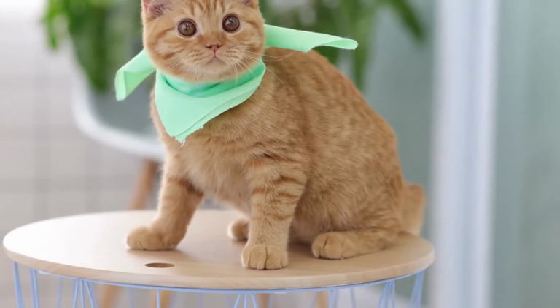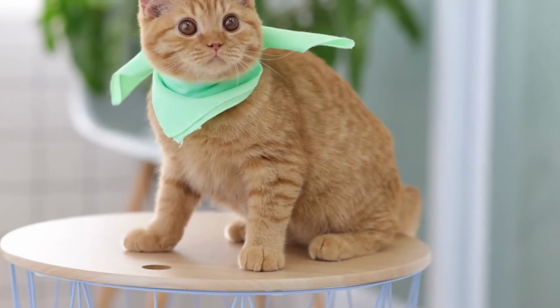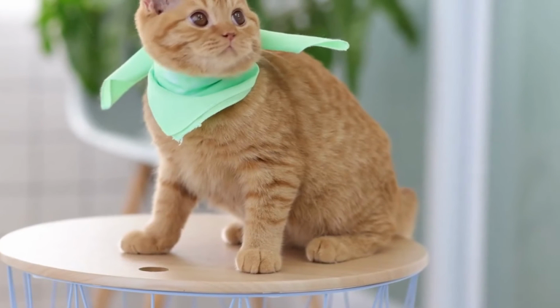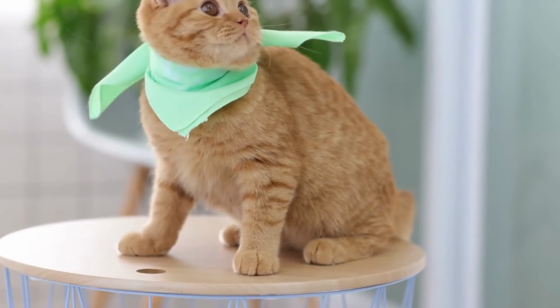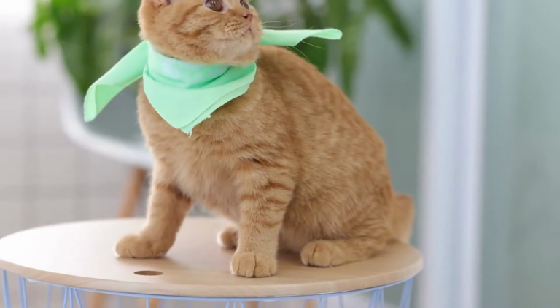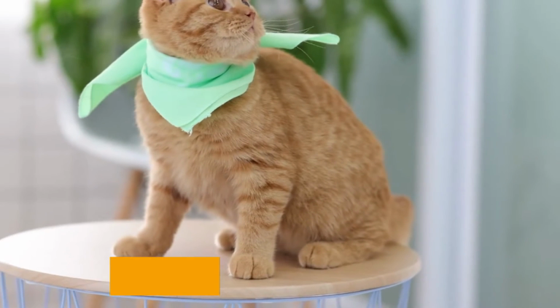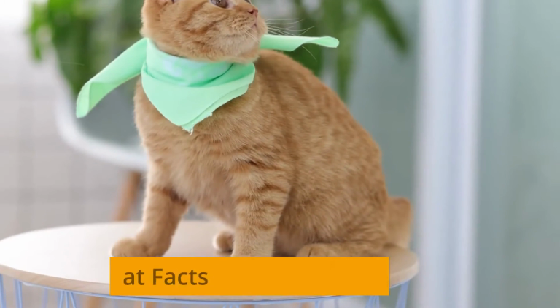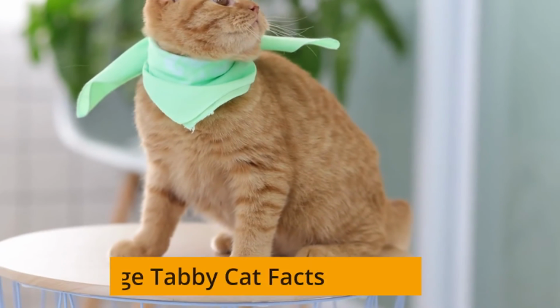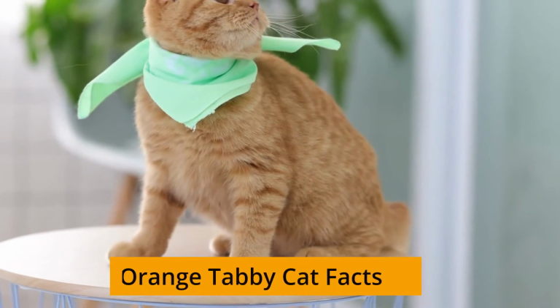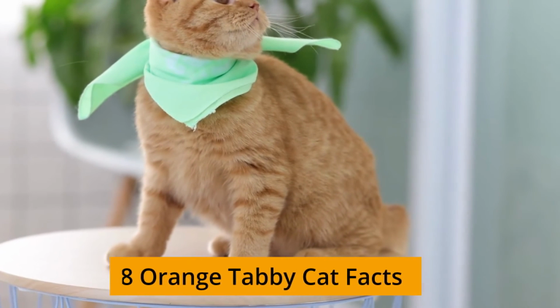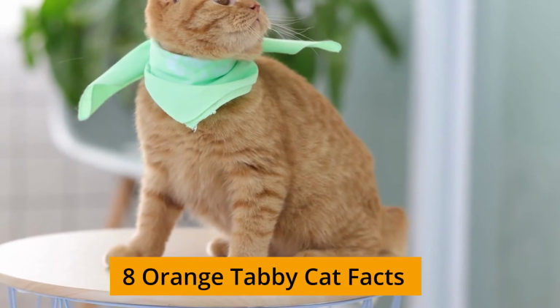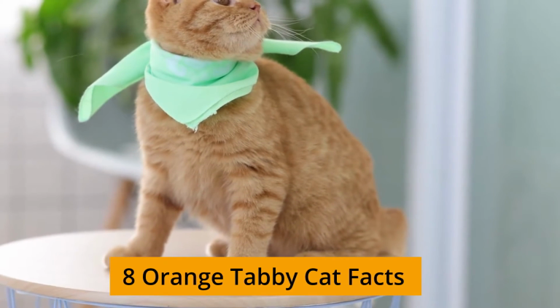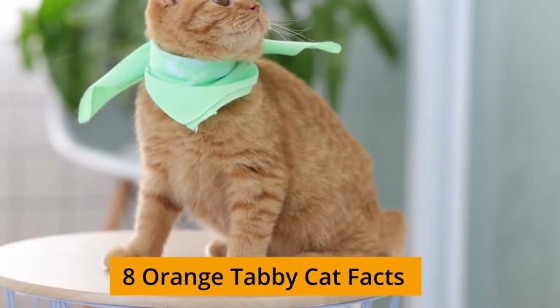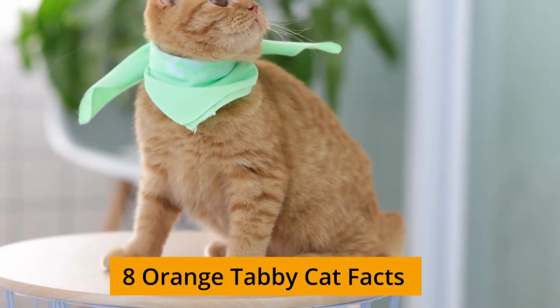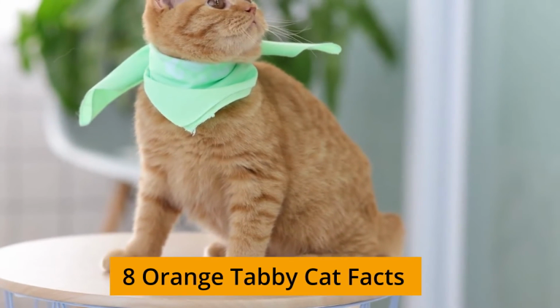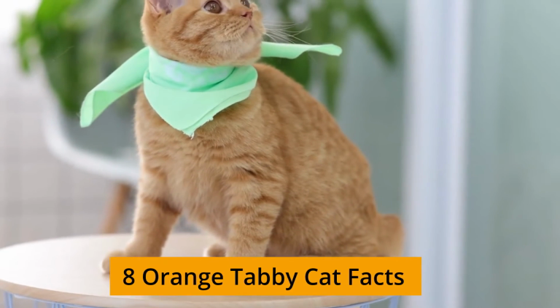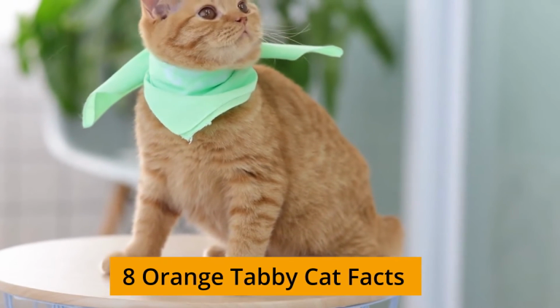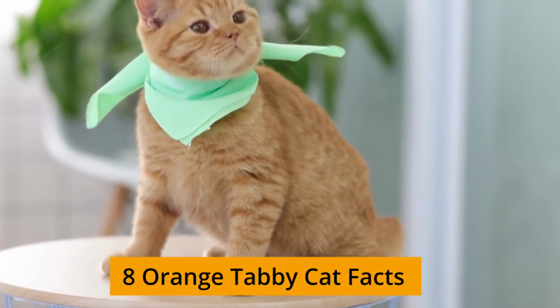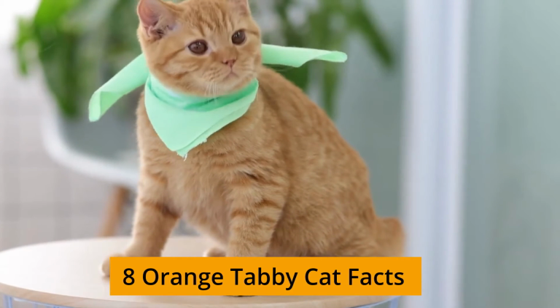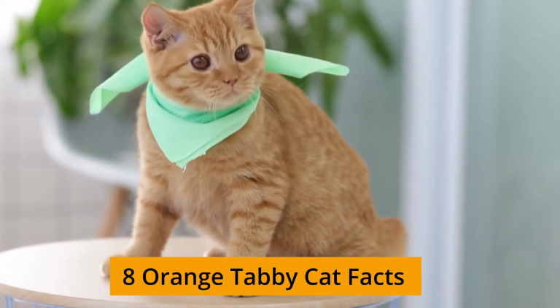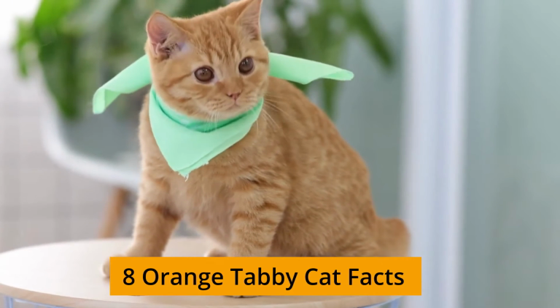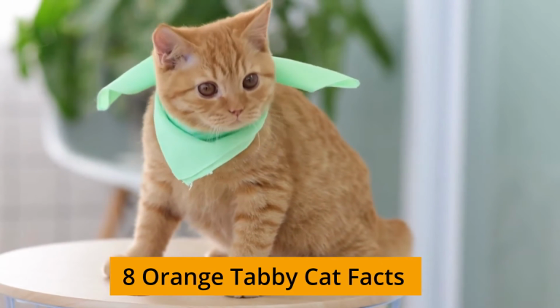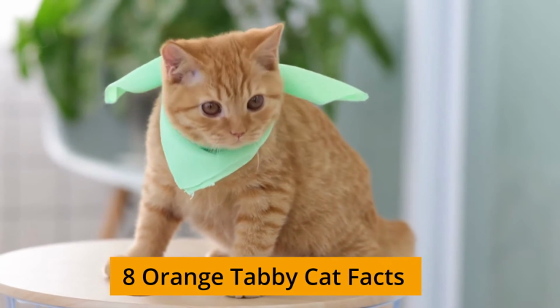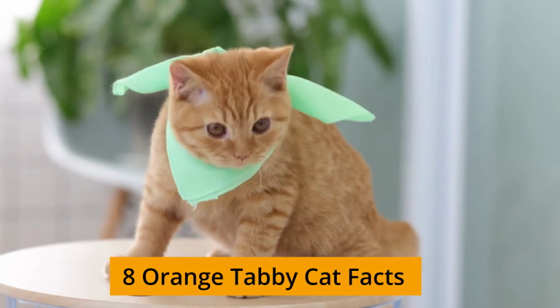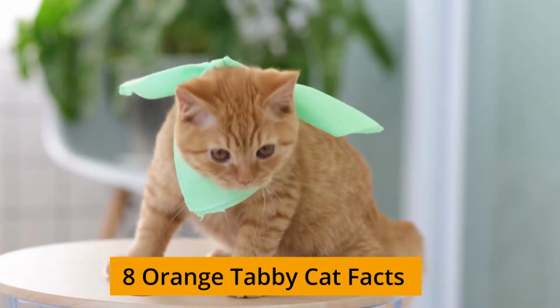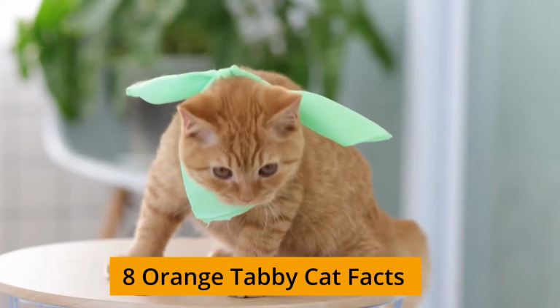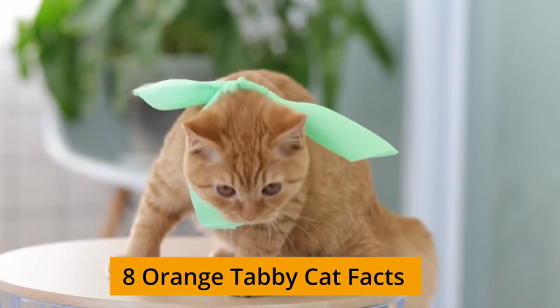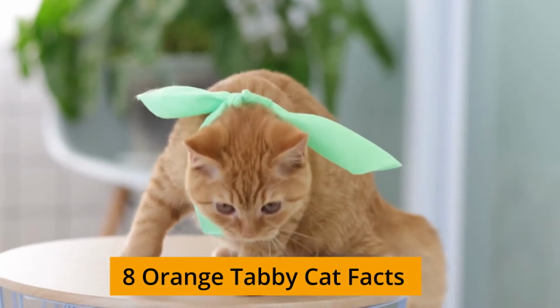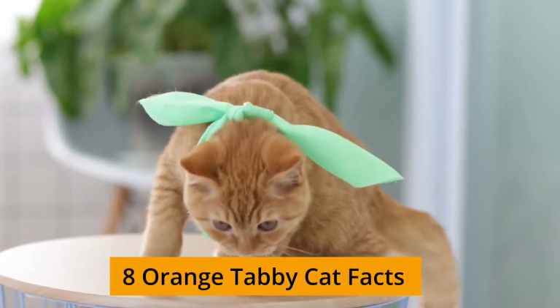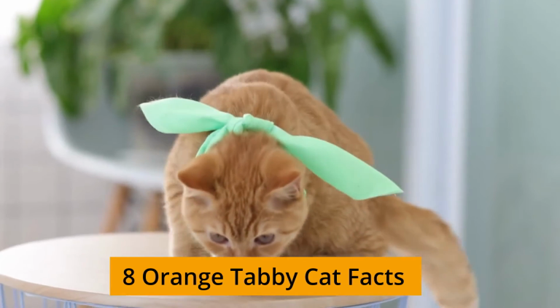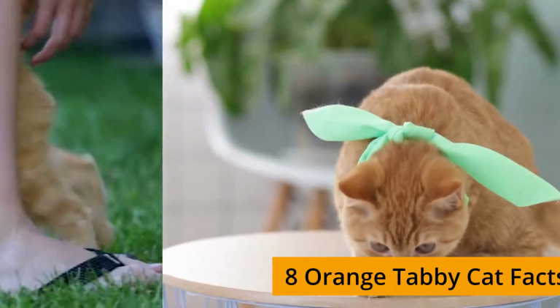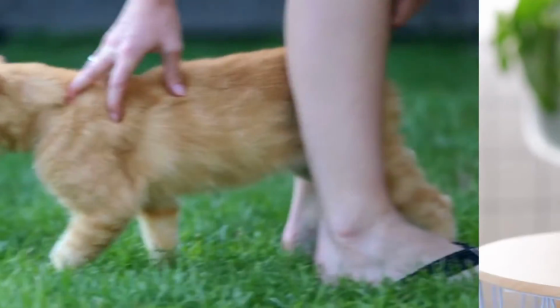In this video we will talk about 8 Orange Tabby Cat Facts. Watch the video to the end — it will be interesting.